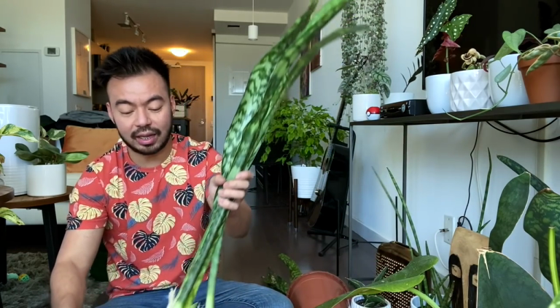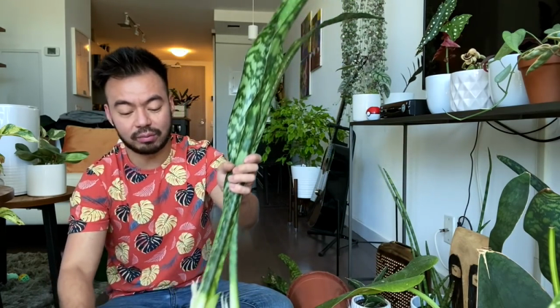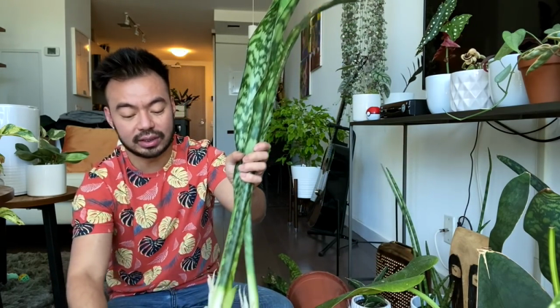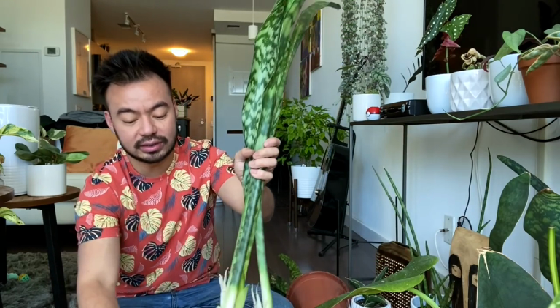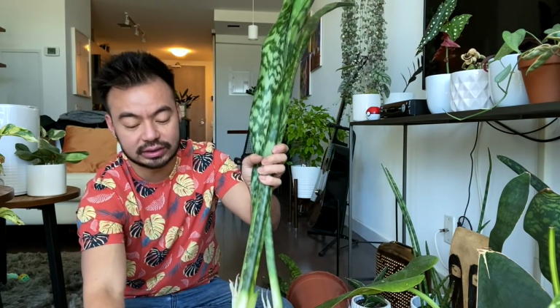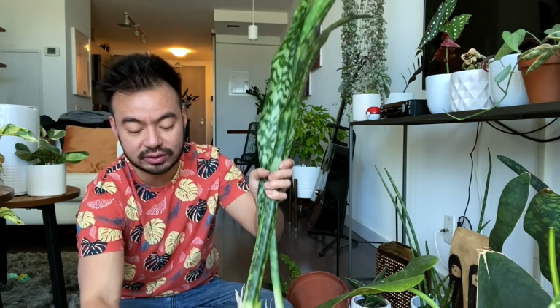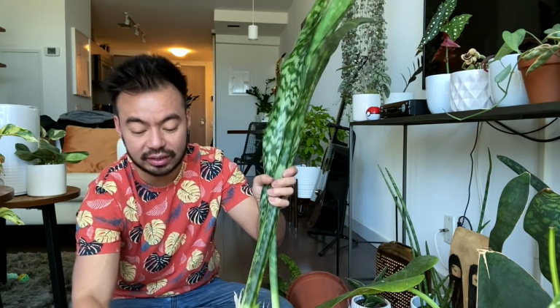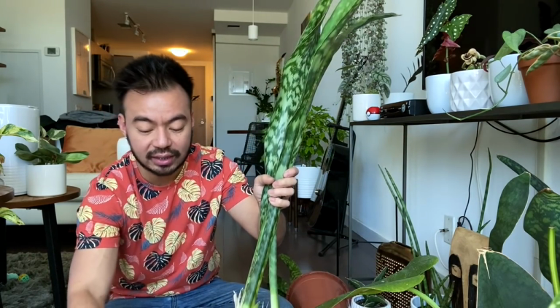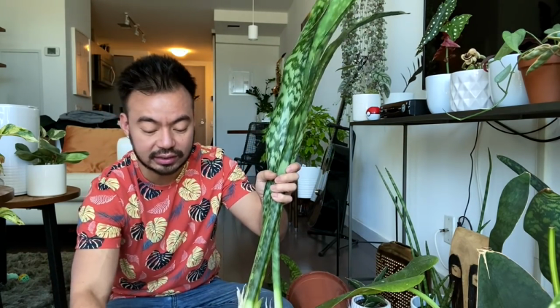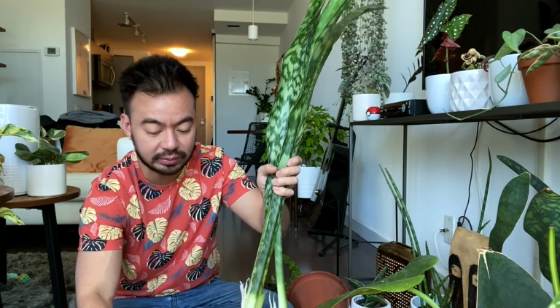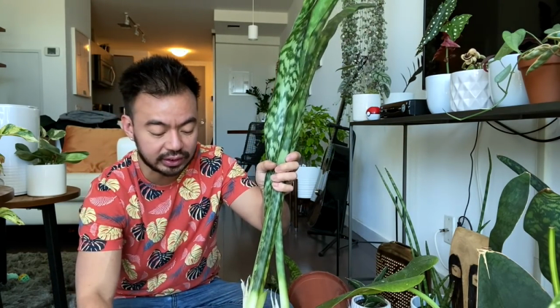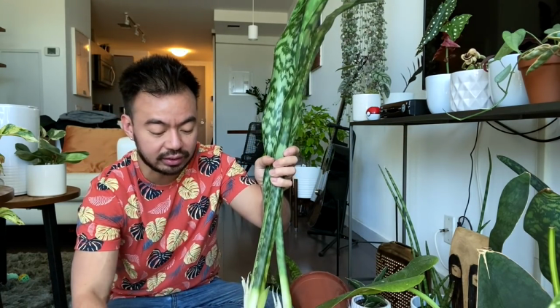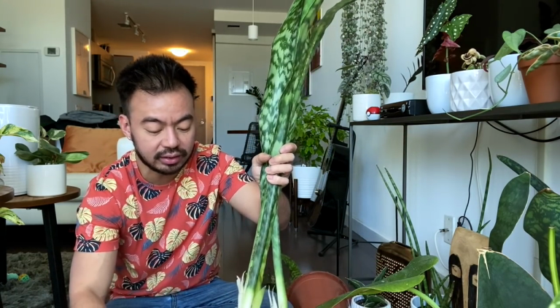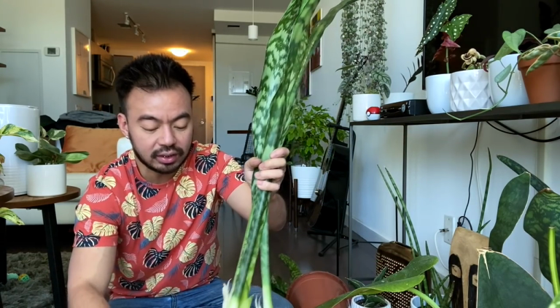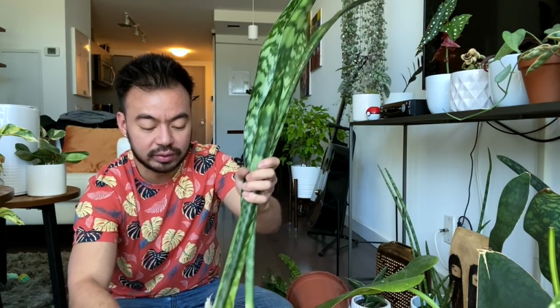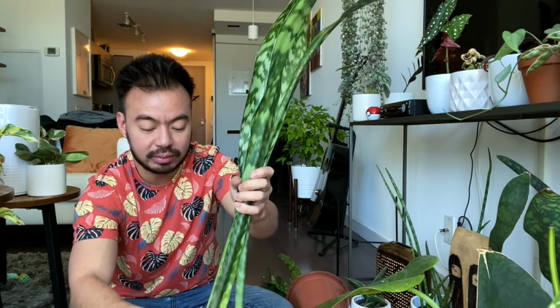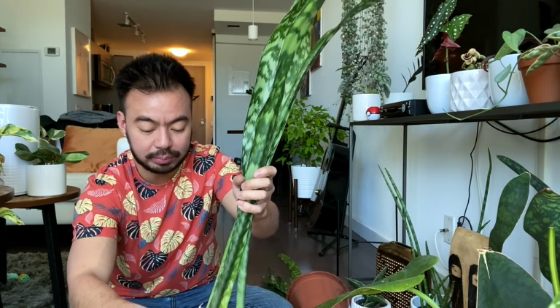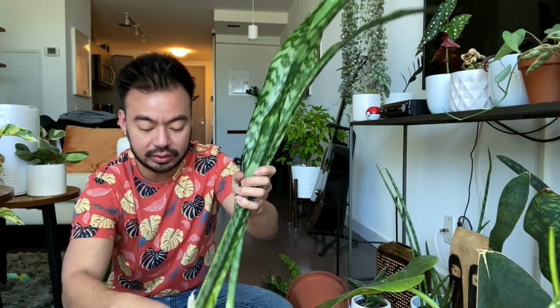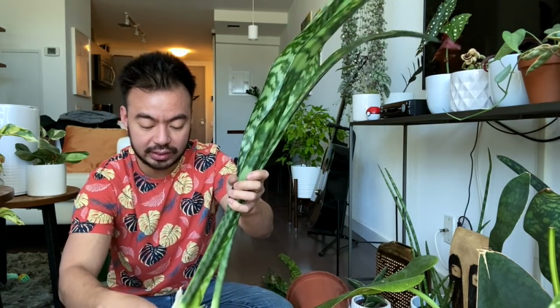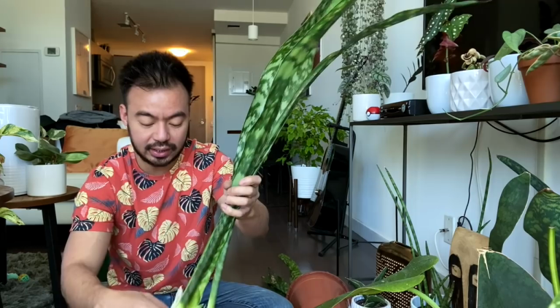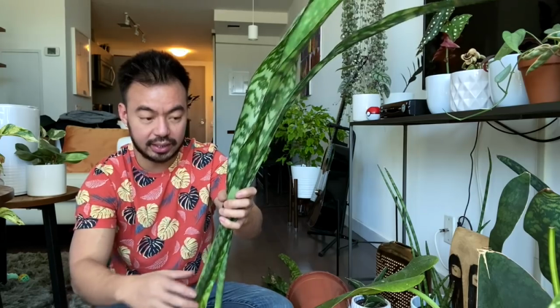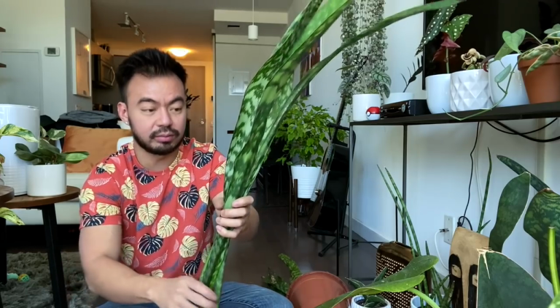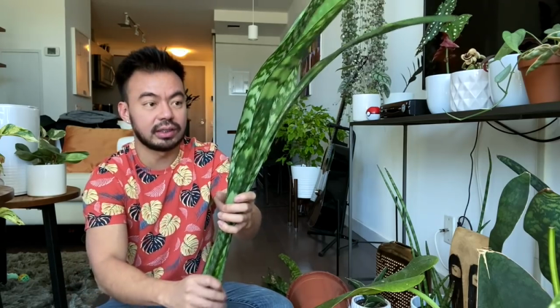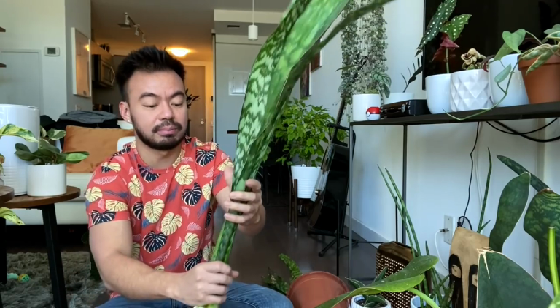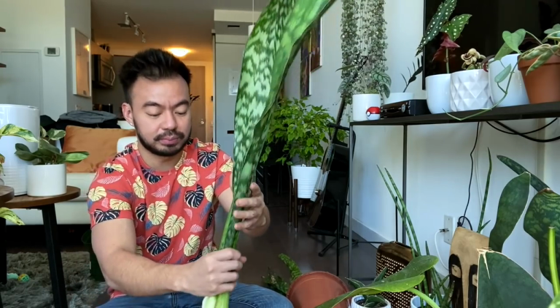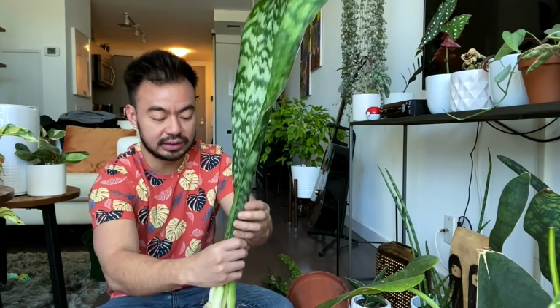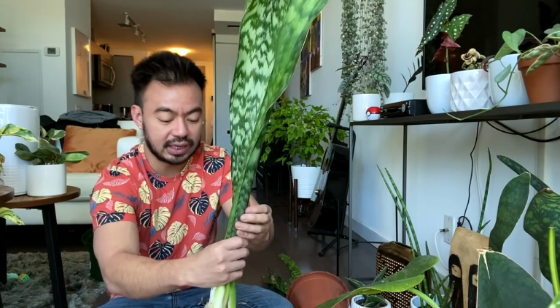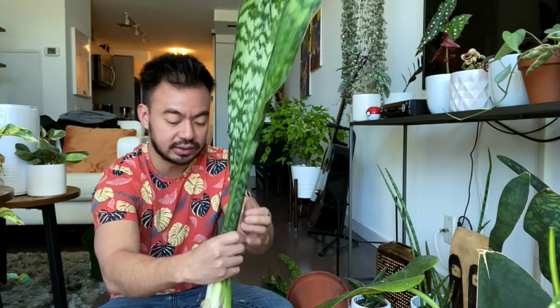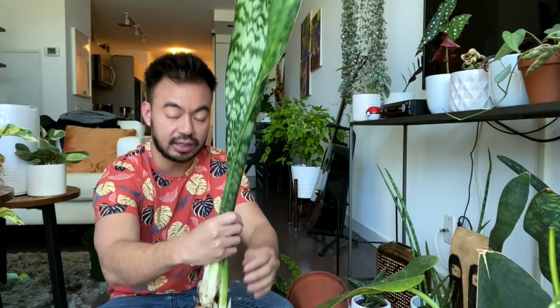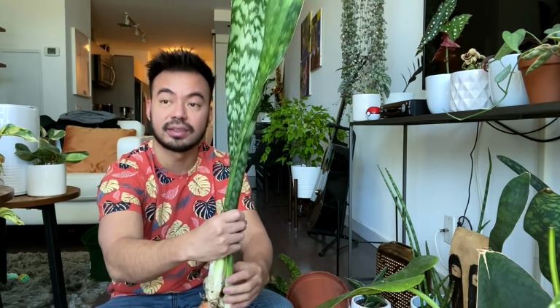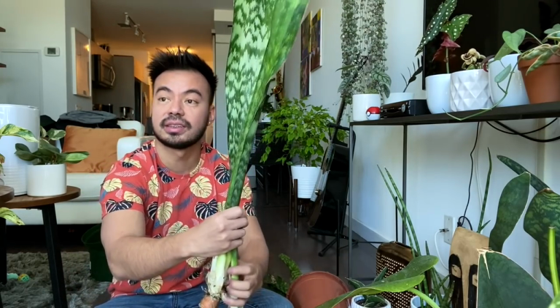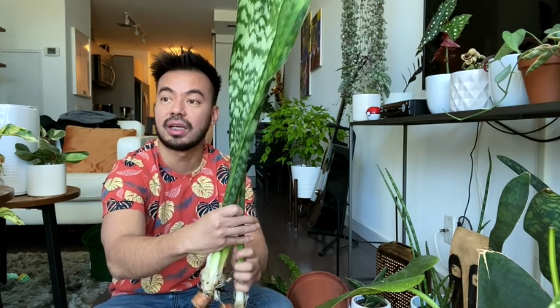We're going to use our cacti soil with a bit of perlite and put these guys together.